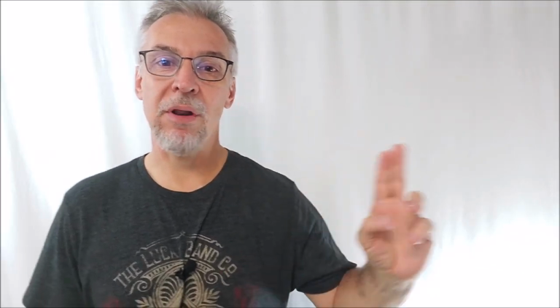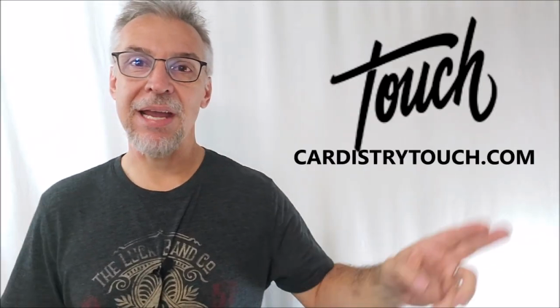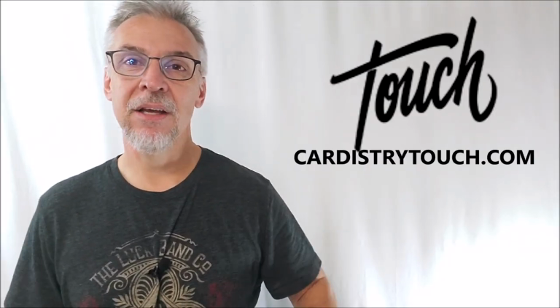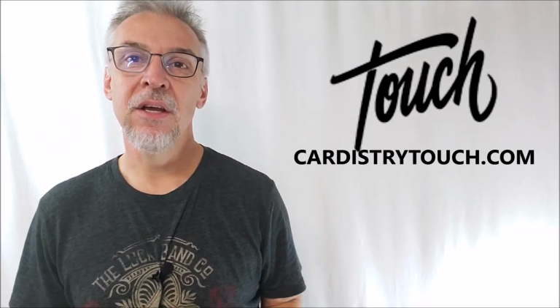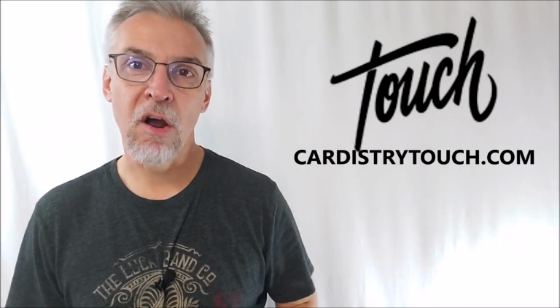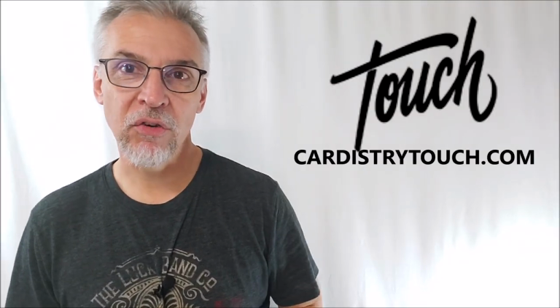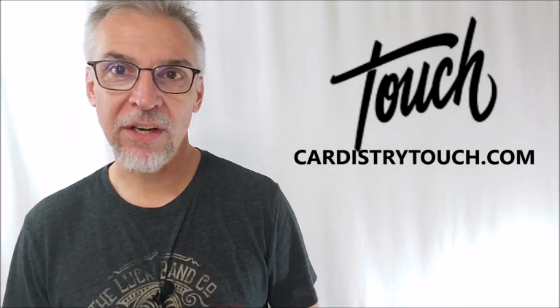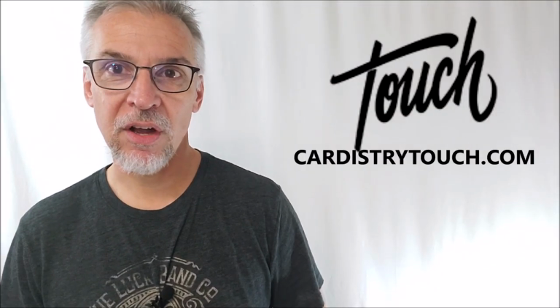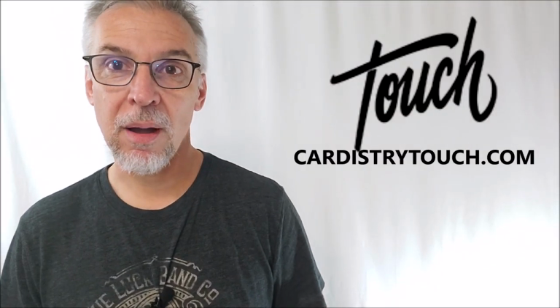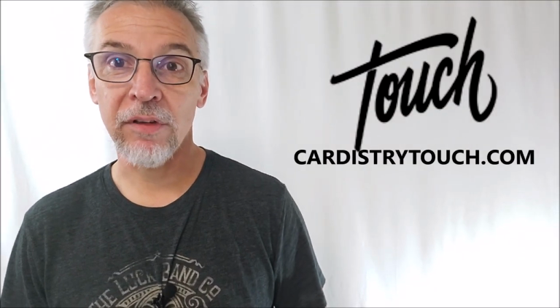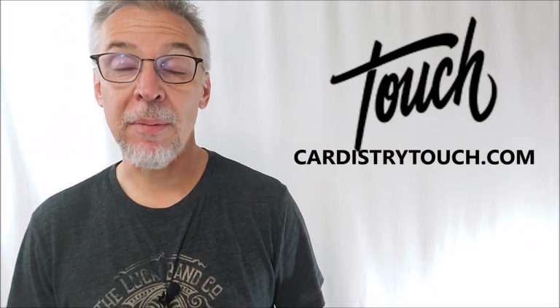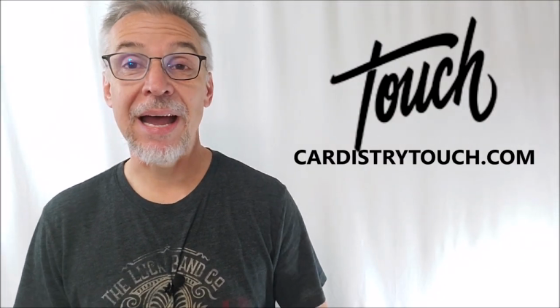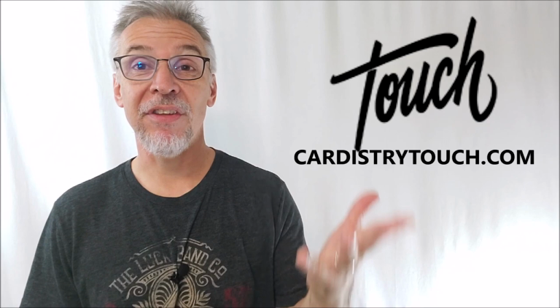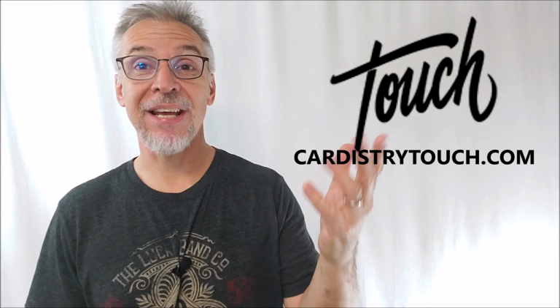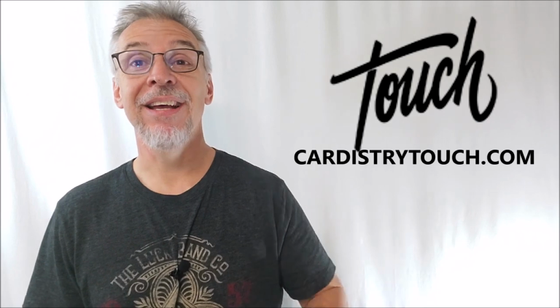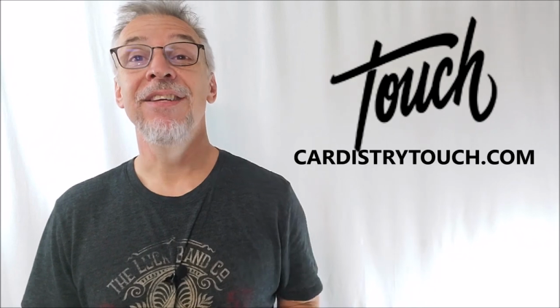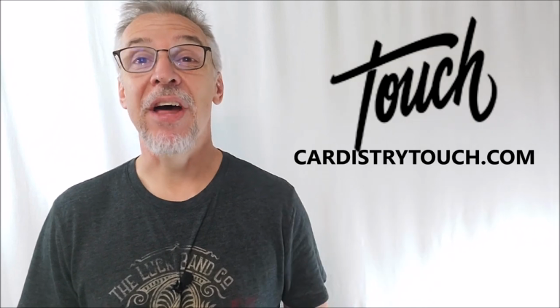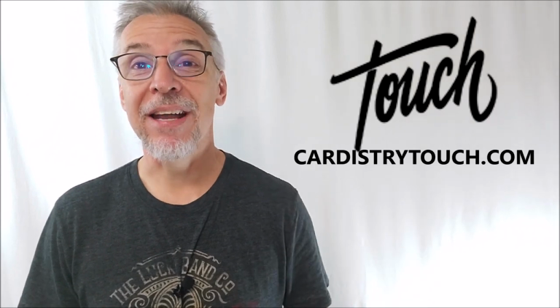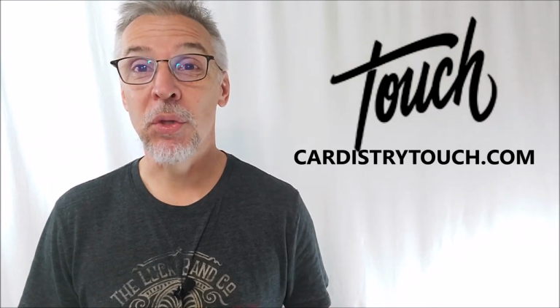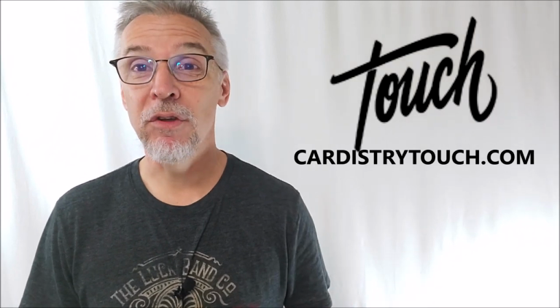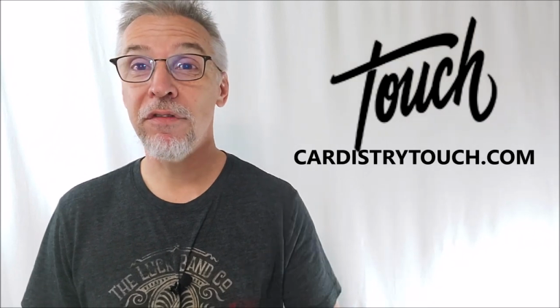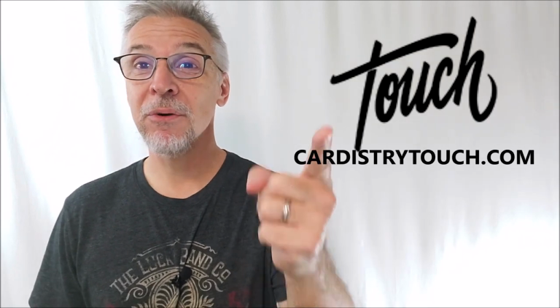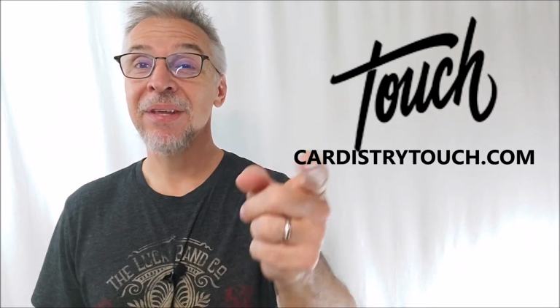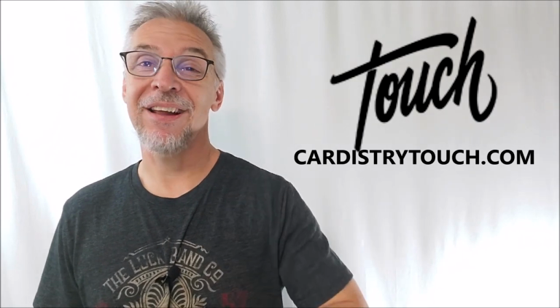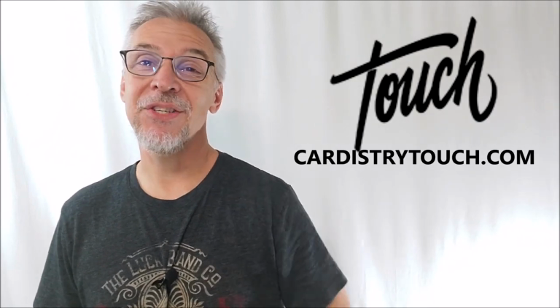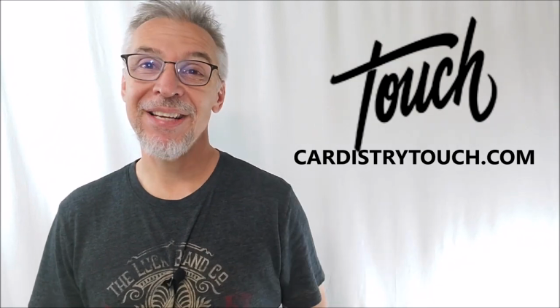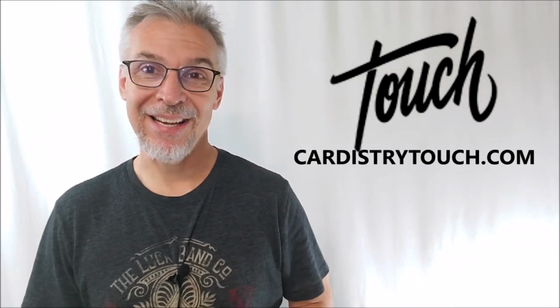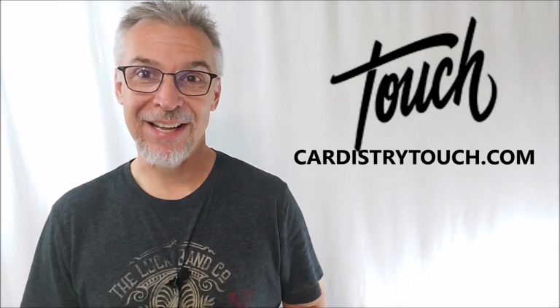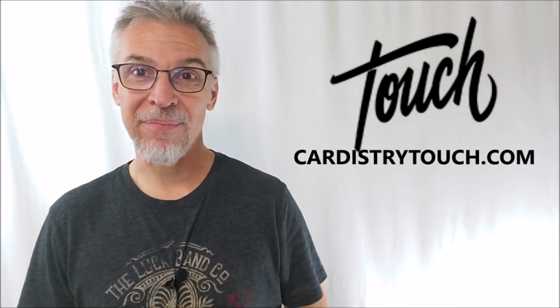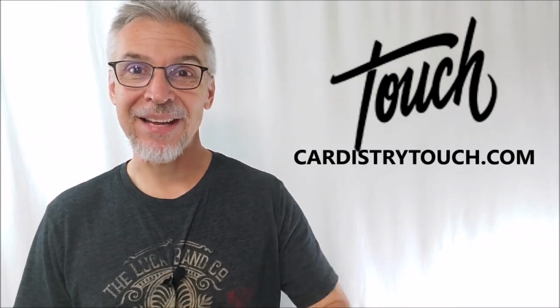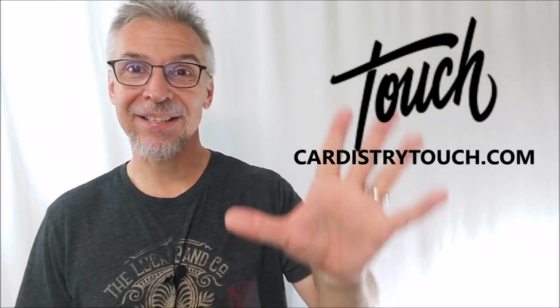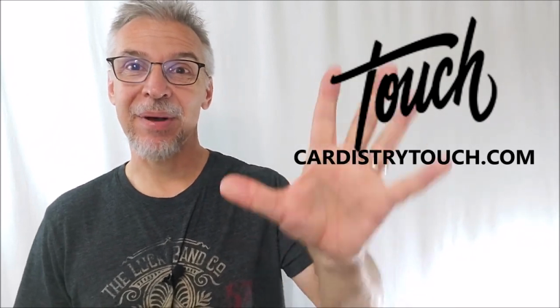I want to thank cardistrytouch.com for allowing me to have this deck so that I can do the review for you. I'll see you guys next time. Thanks. Bye.